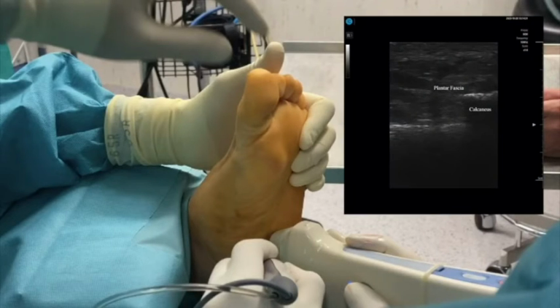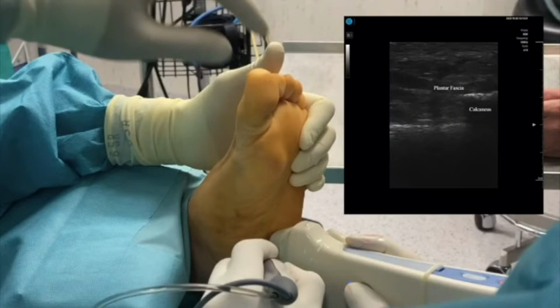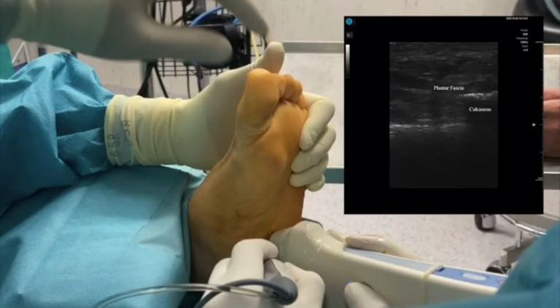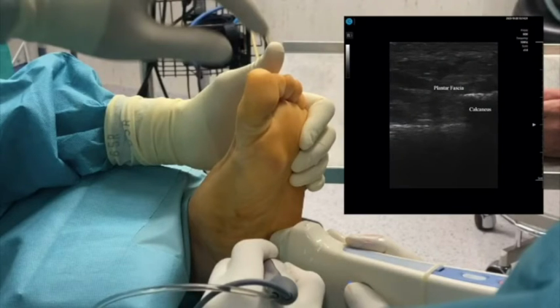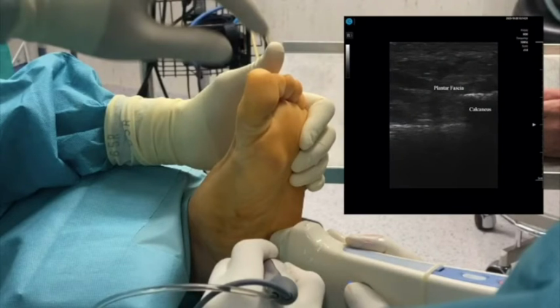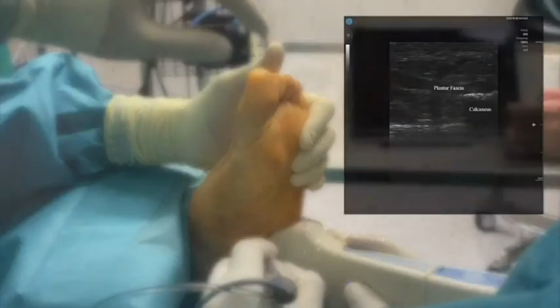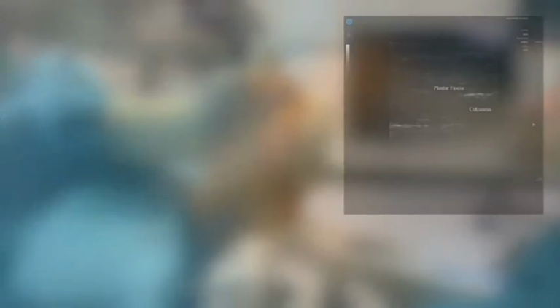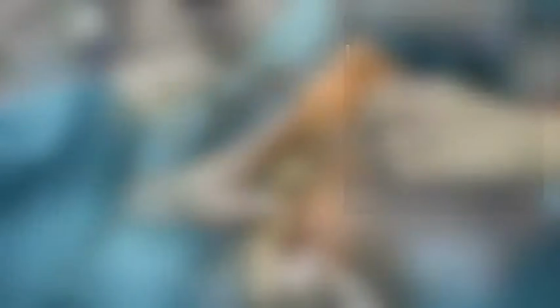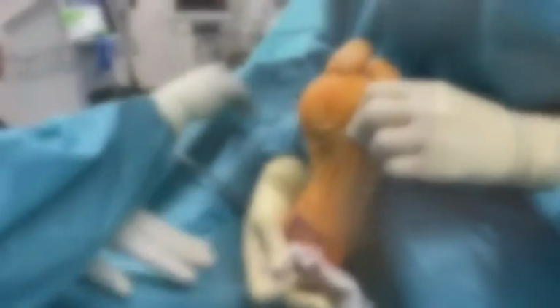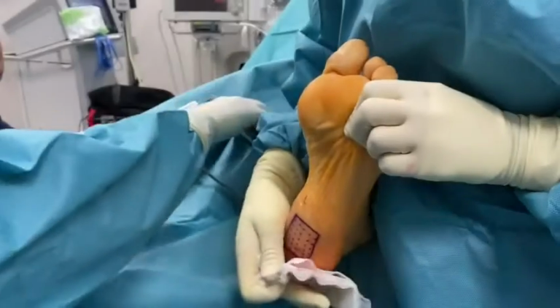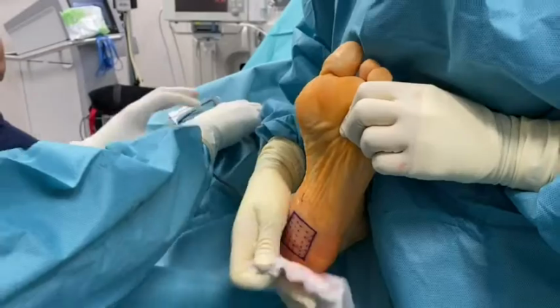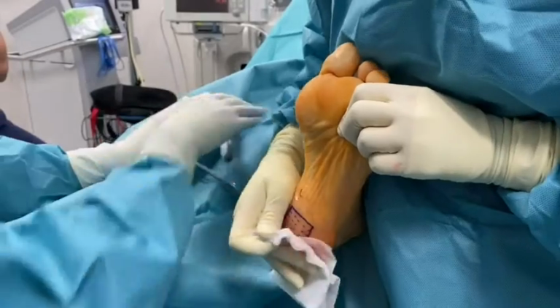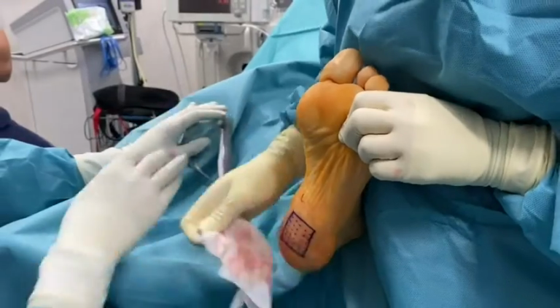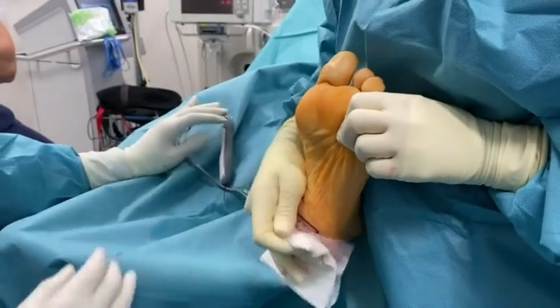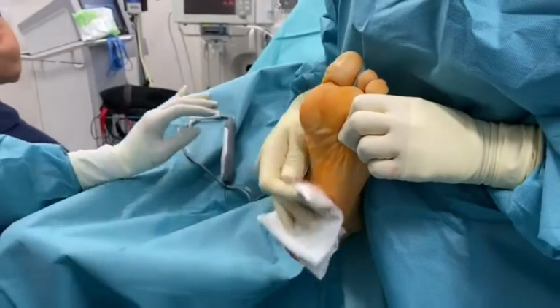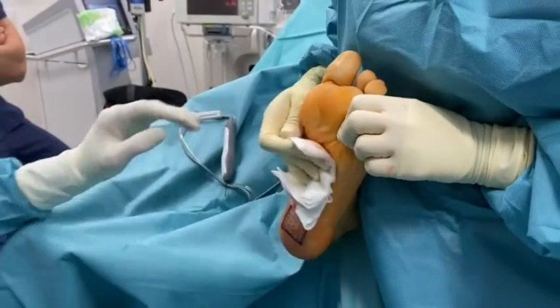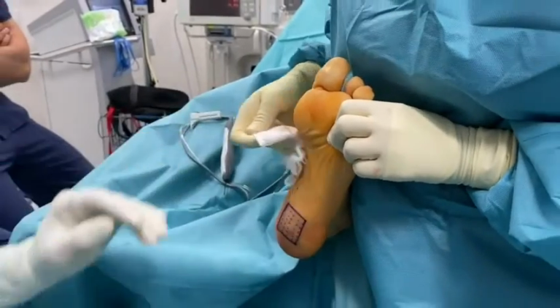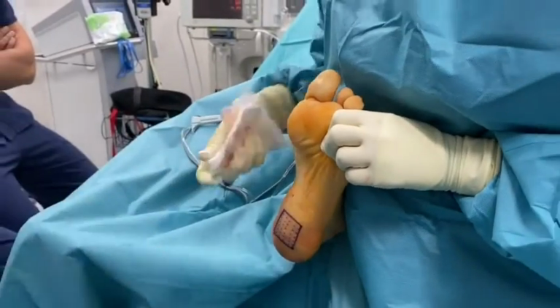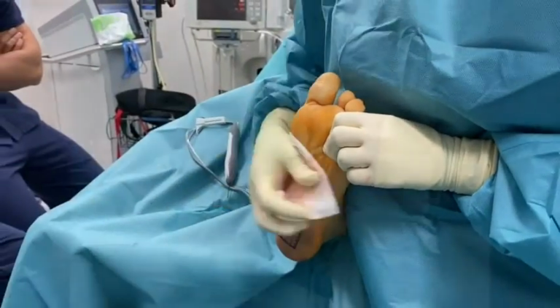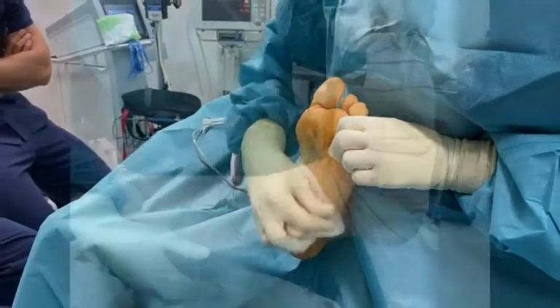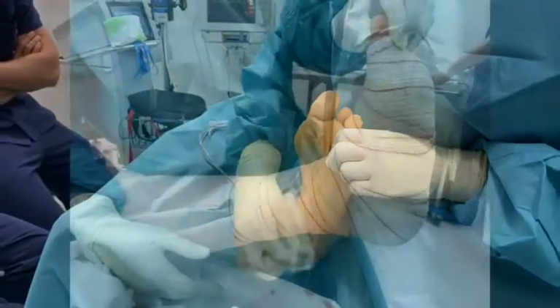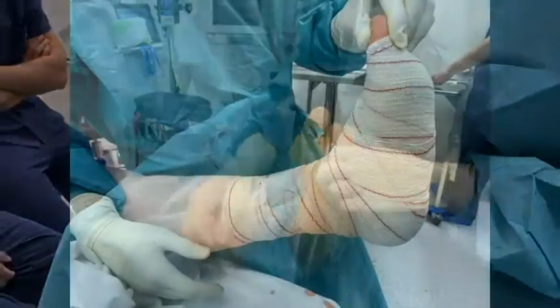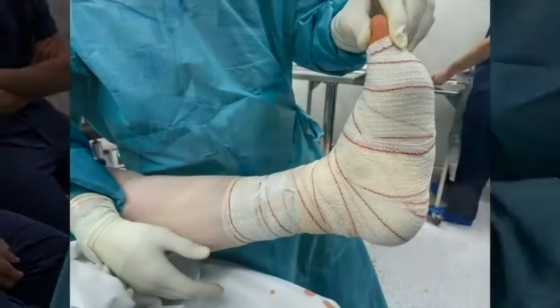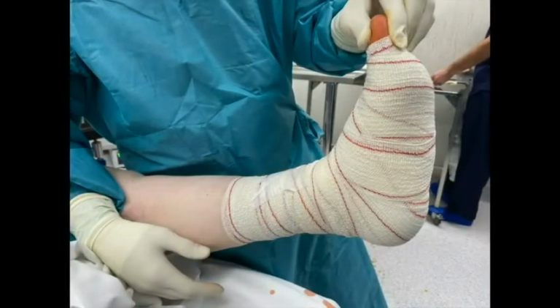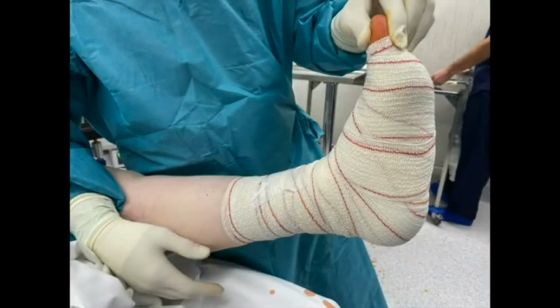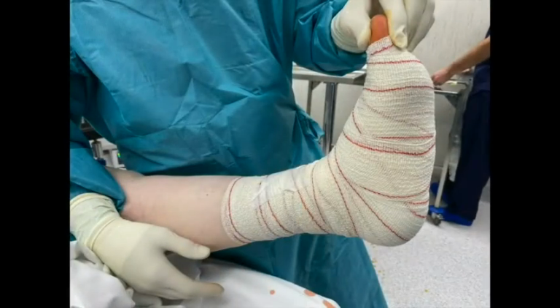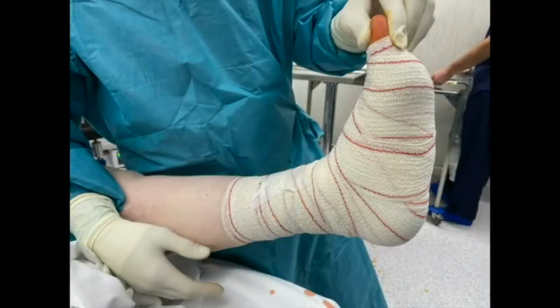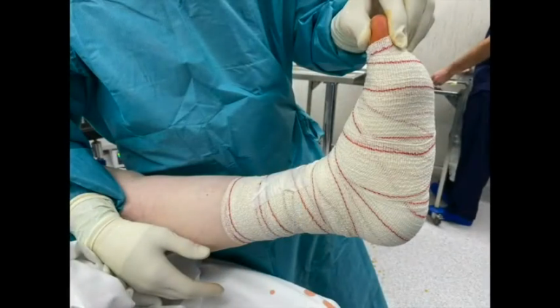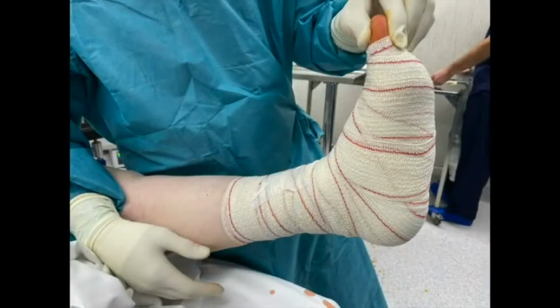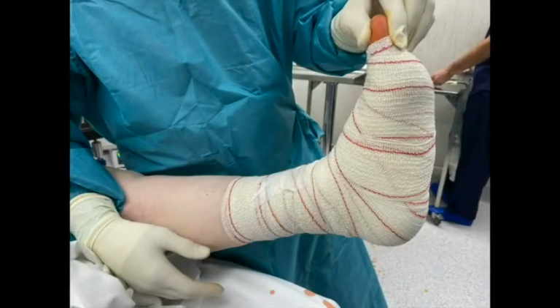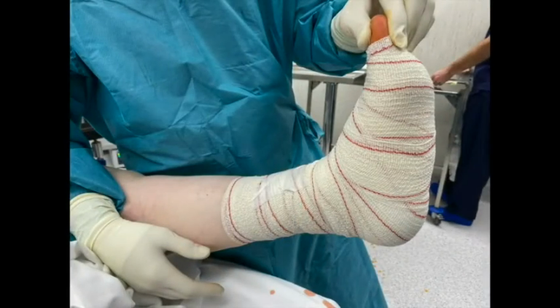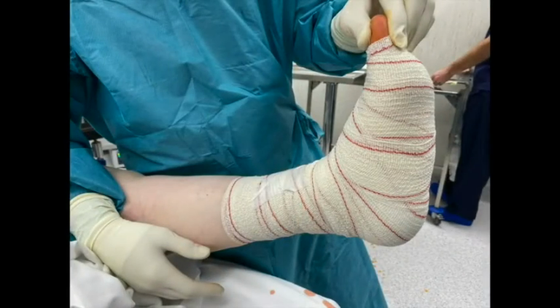Postoperatively, a soft ankle bandage is applied and weight bearing, as tolerated, is allowed two days after.